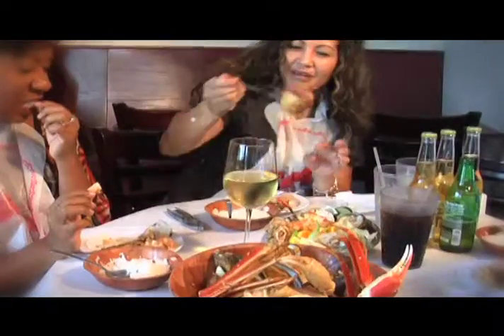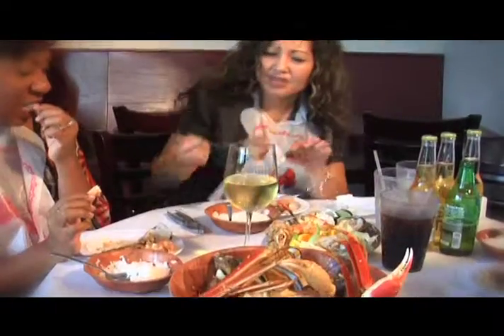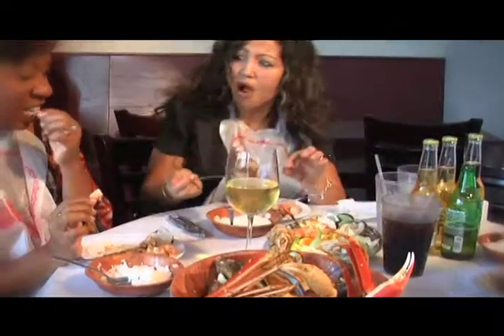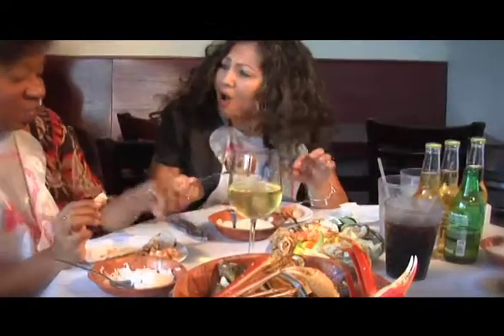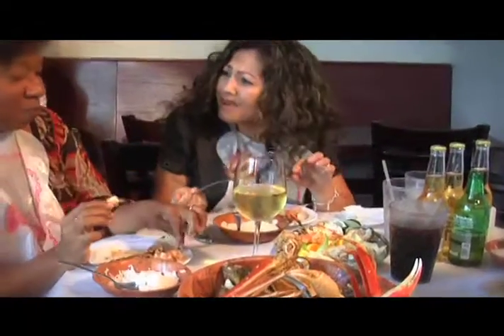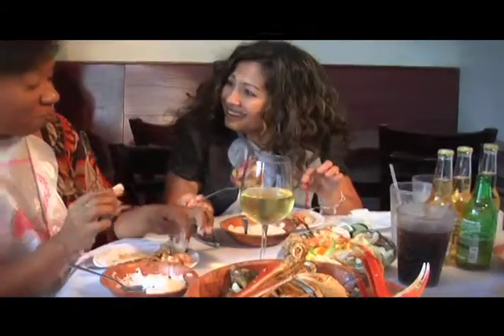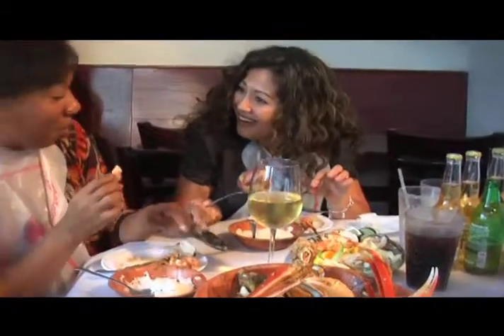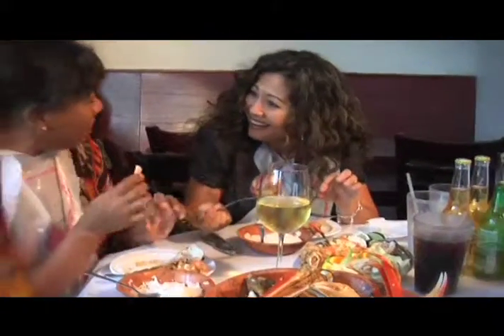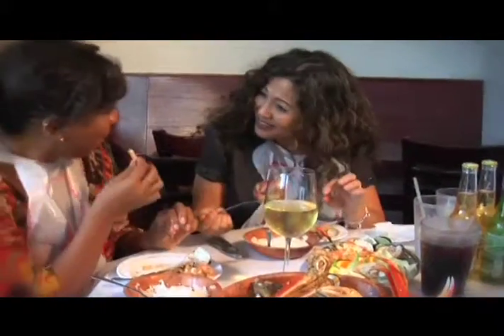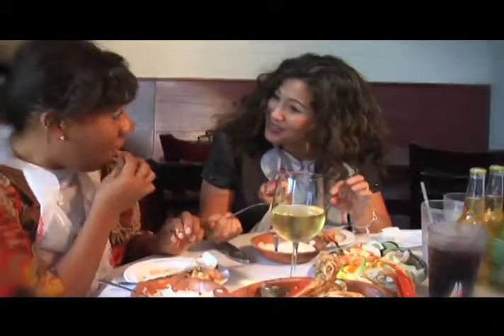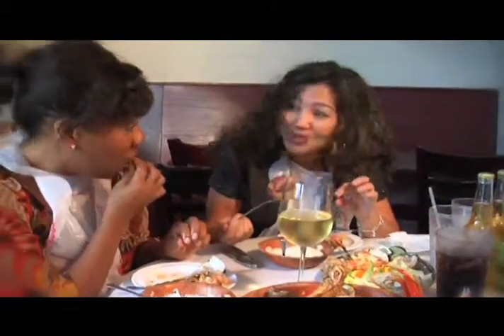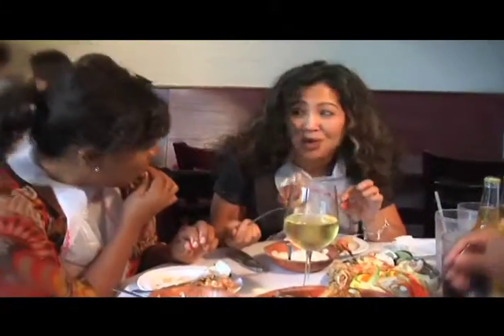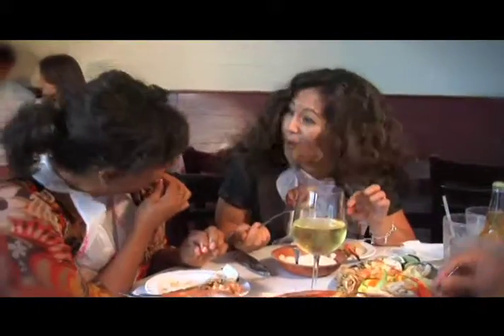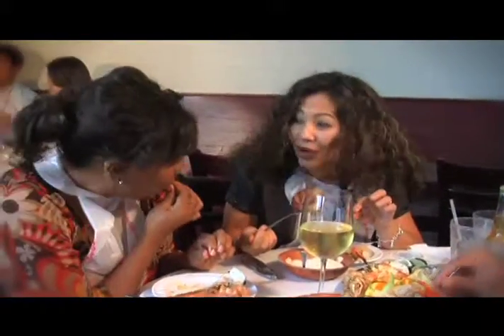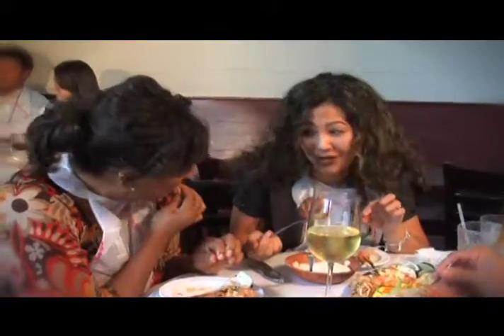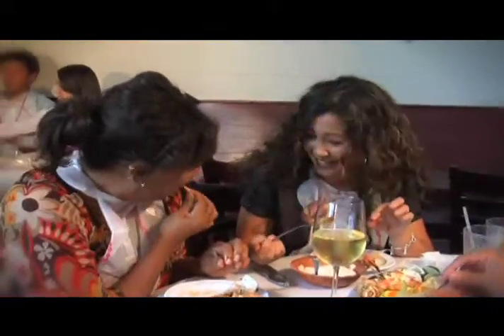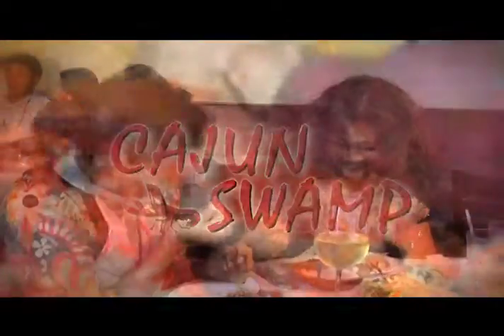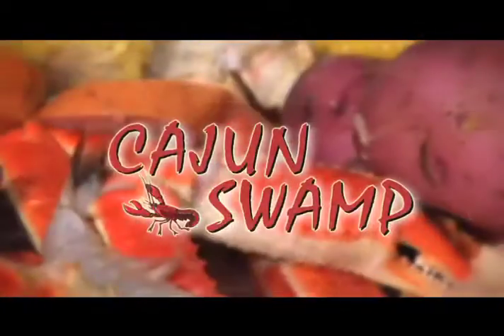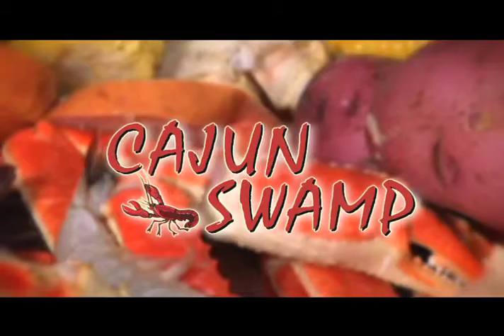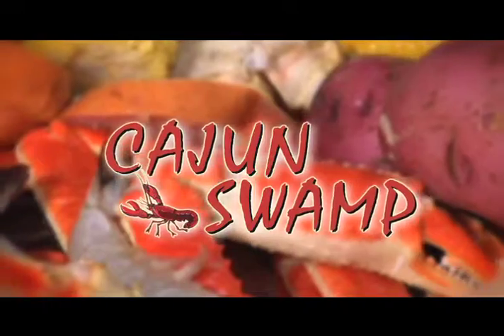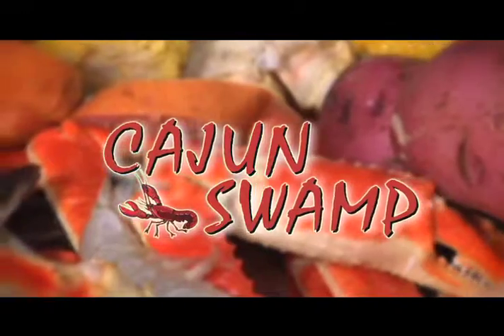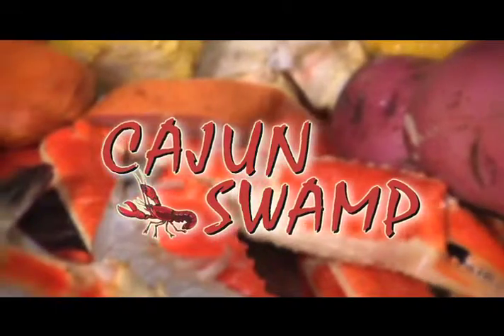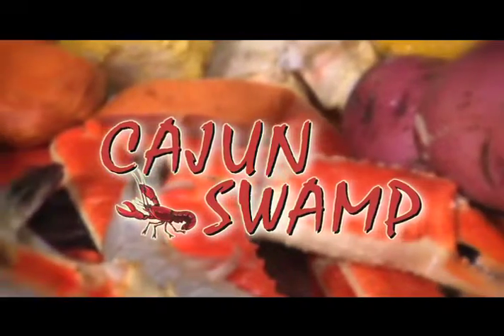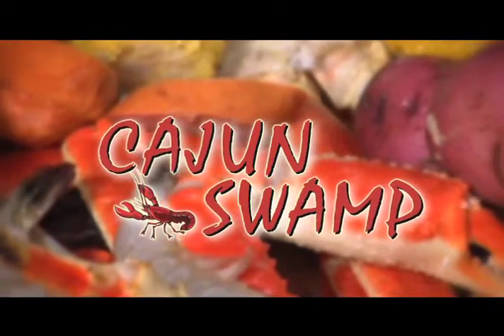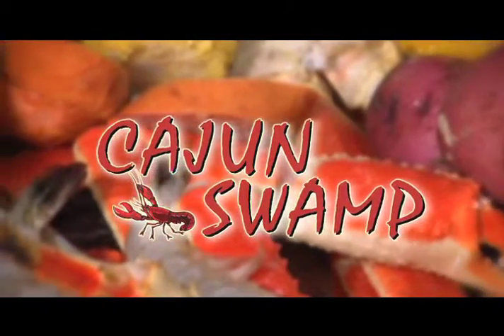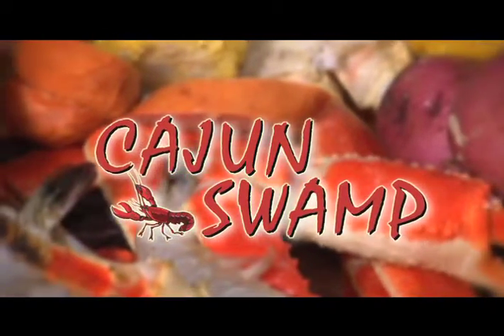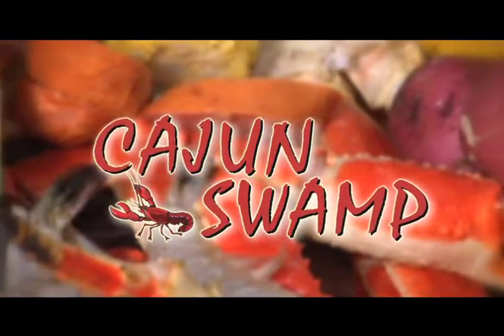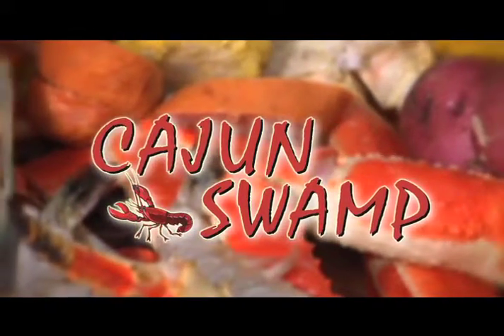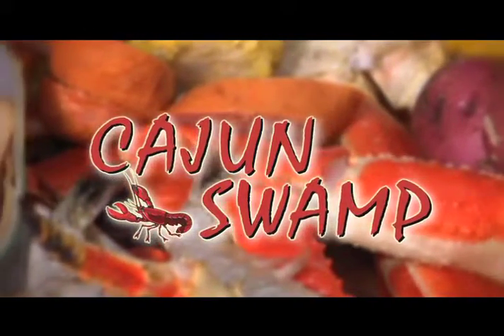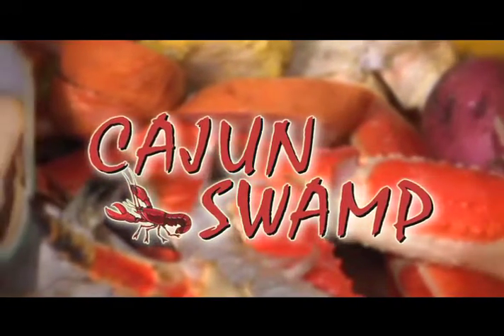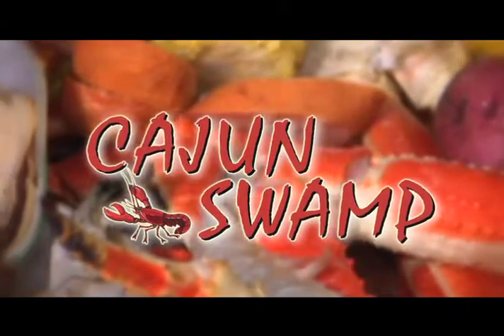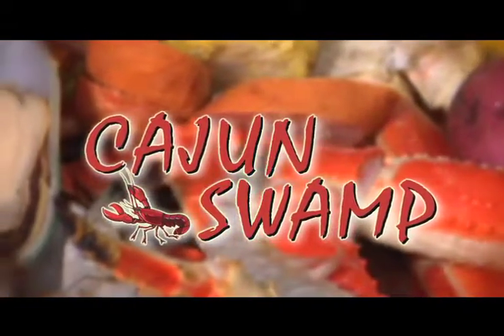Craving some real homemade Cajun food right from the old bayou itself? Then you better get yourself to the Cajun Swamp in the SoCo District in Fullerton.